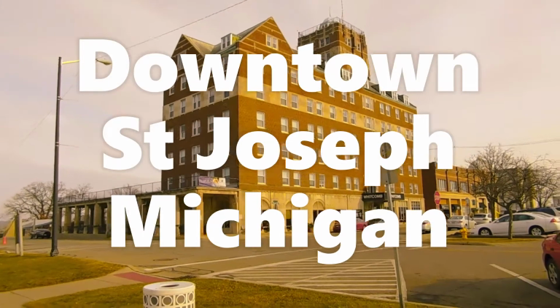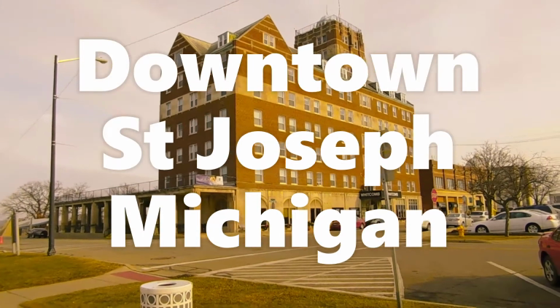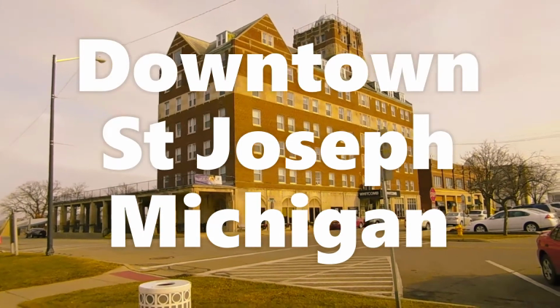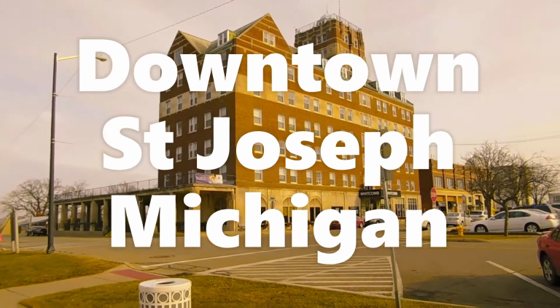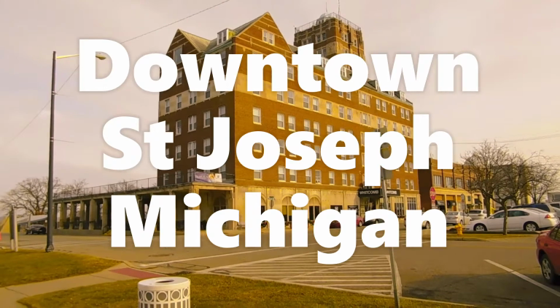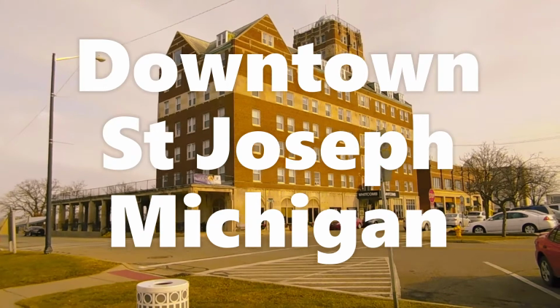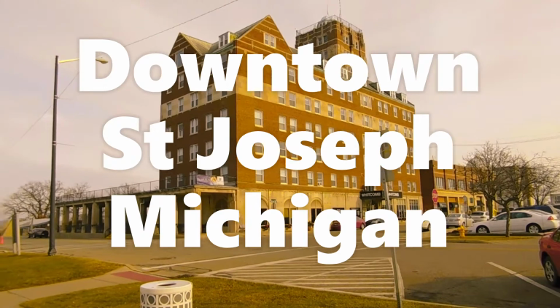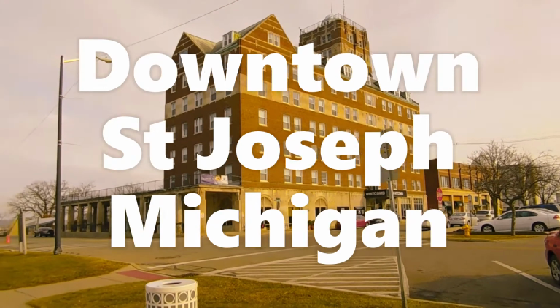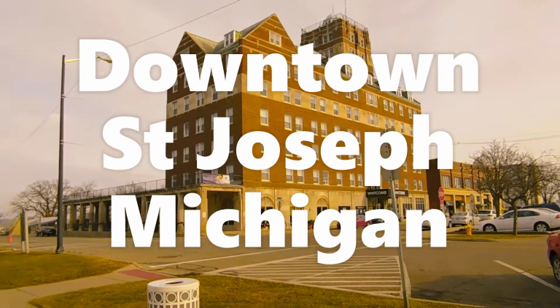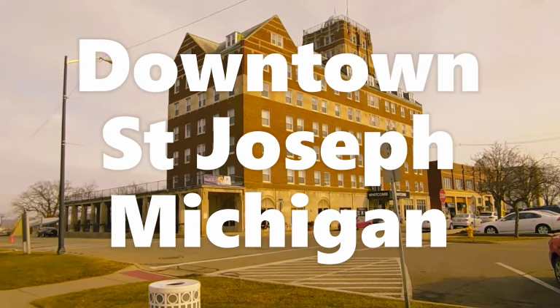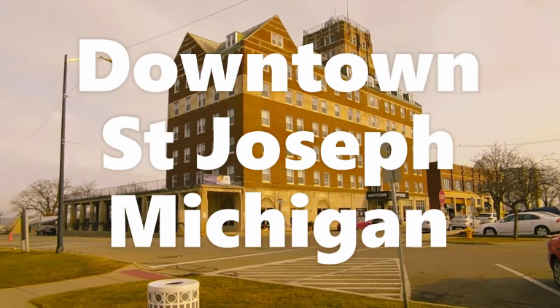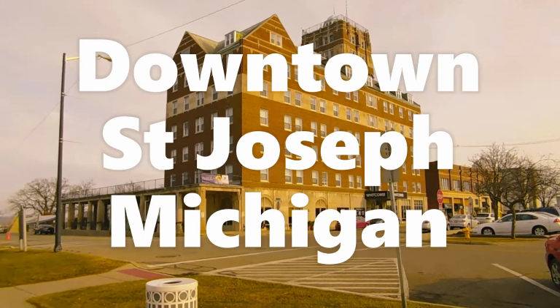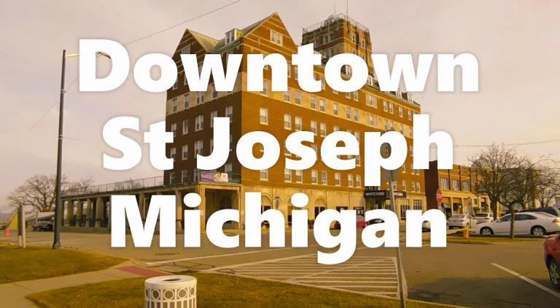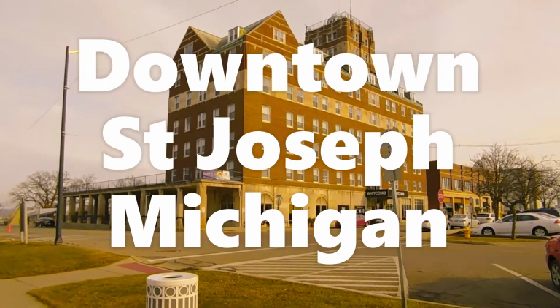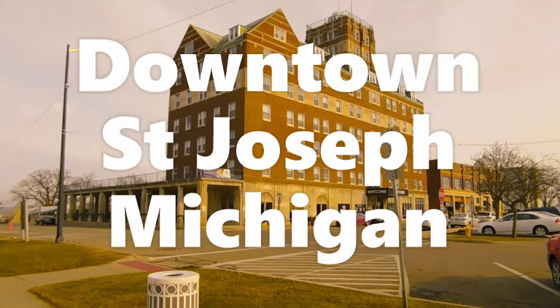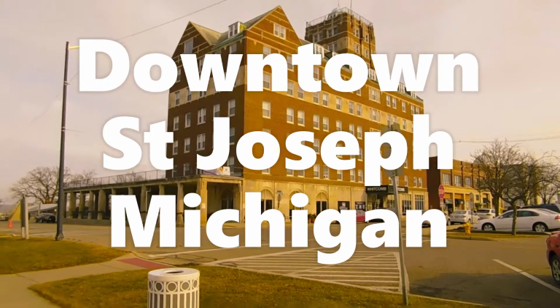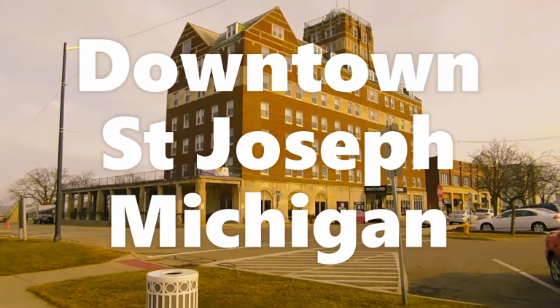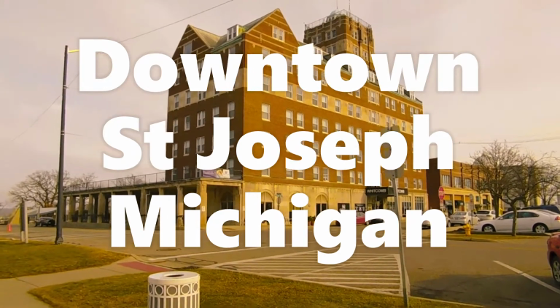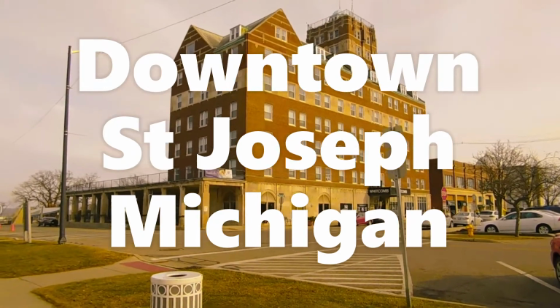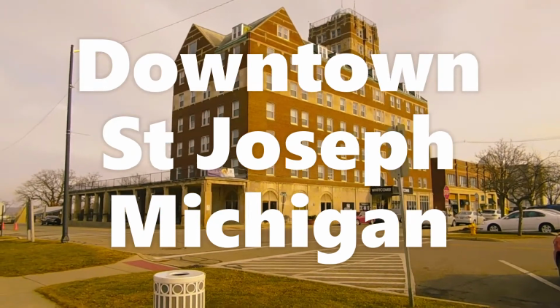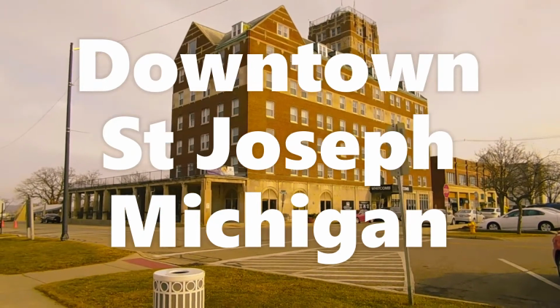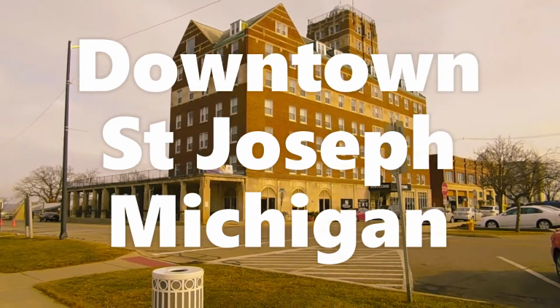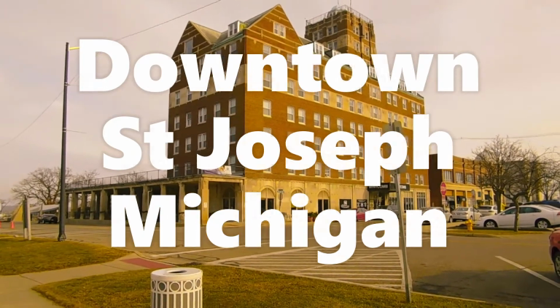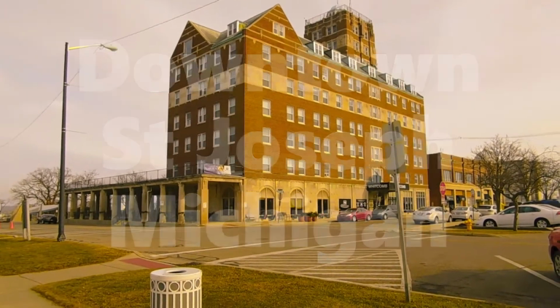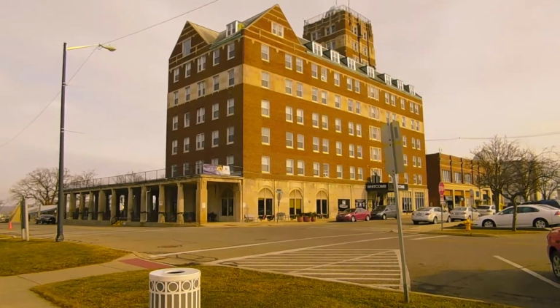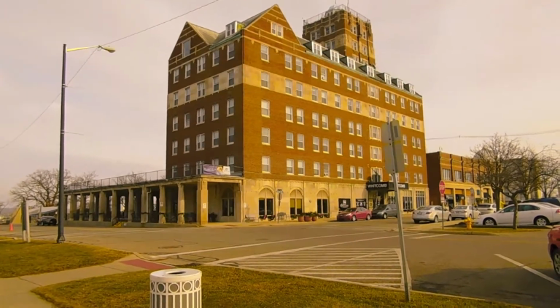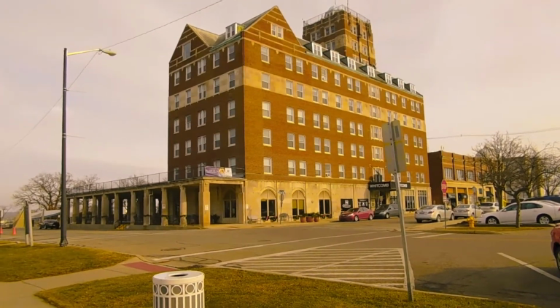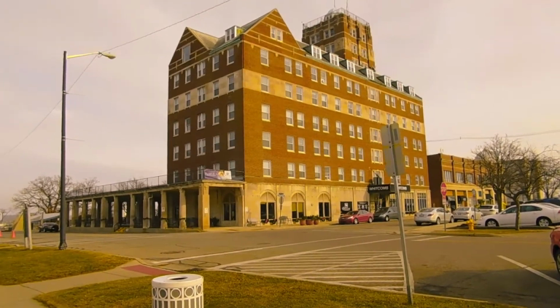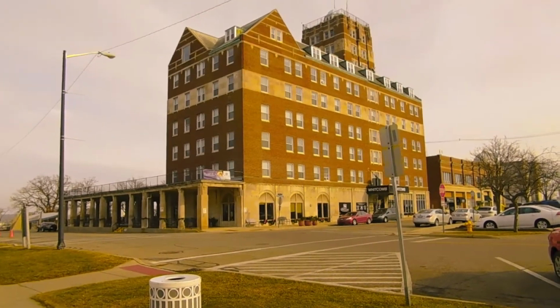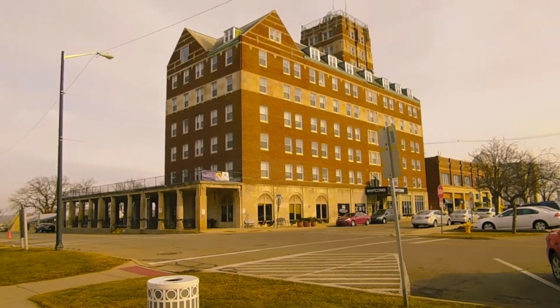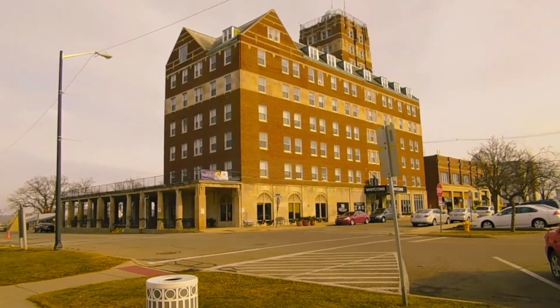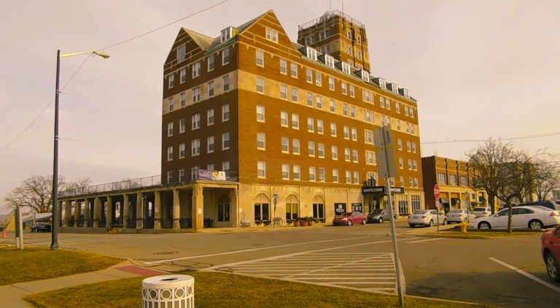Here I am in St. Joe, Michigan. I'm here to do a little walking tour here.